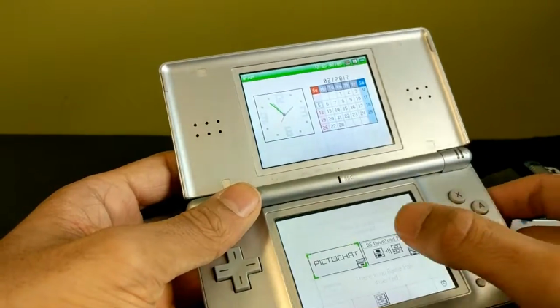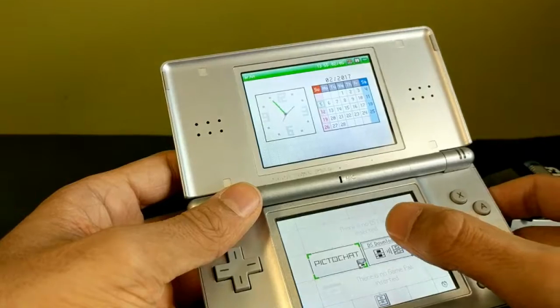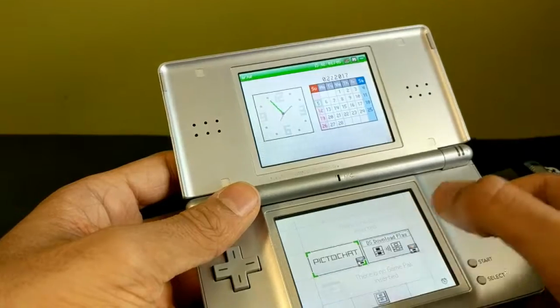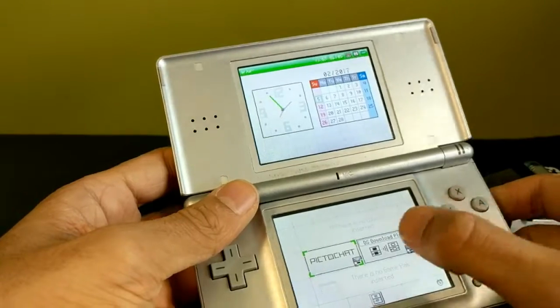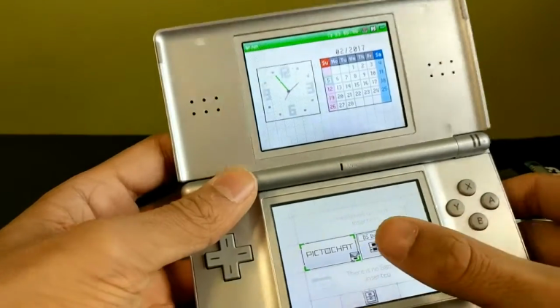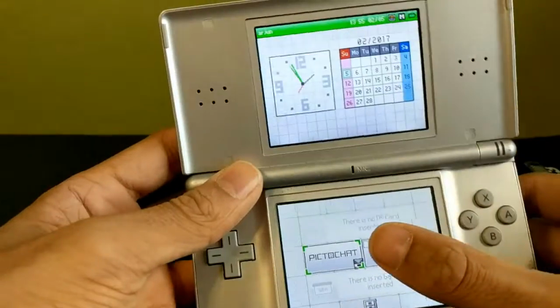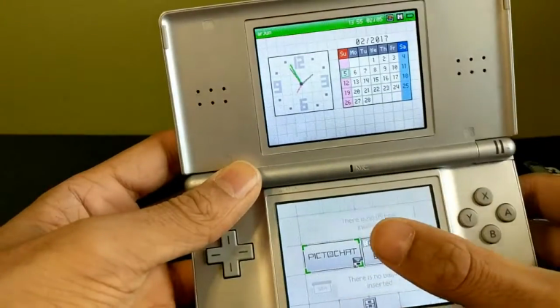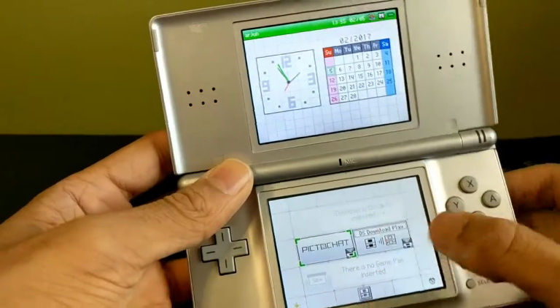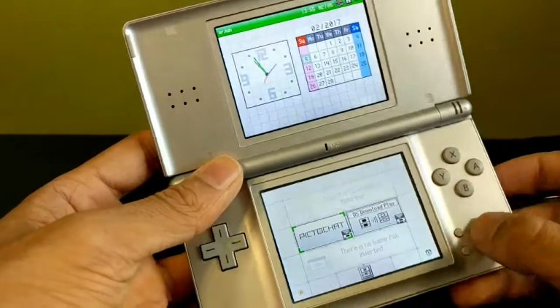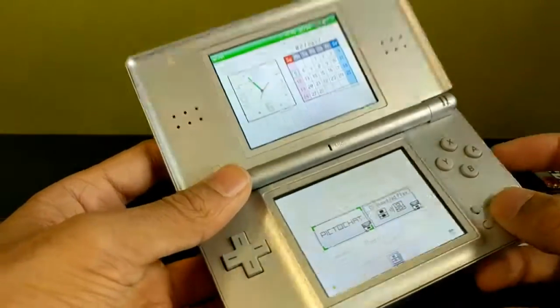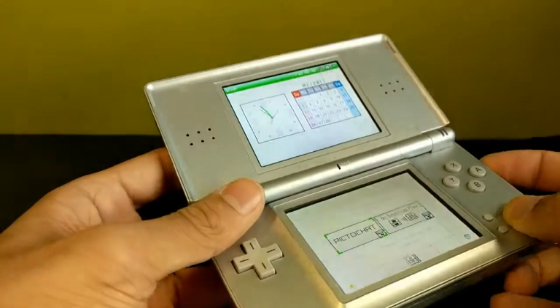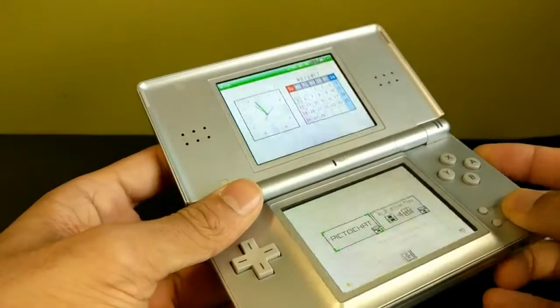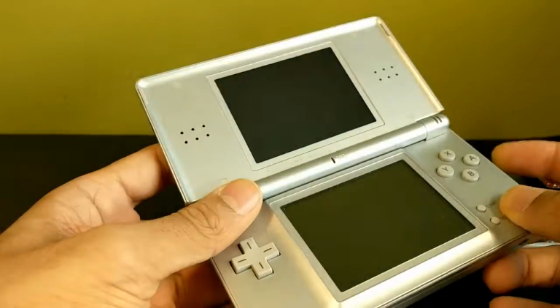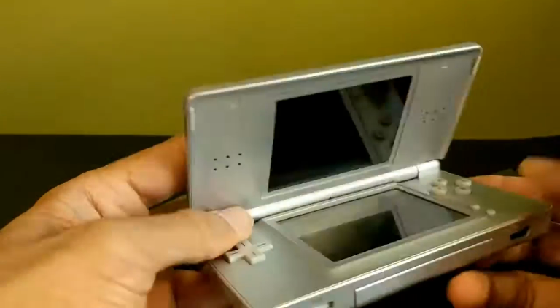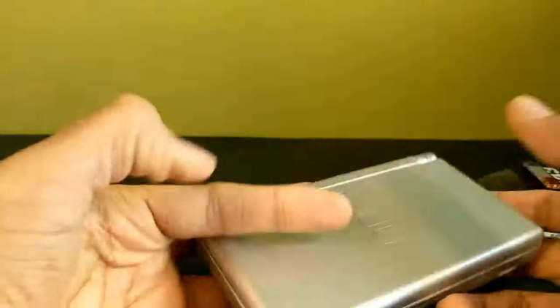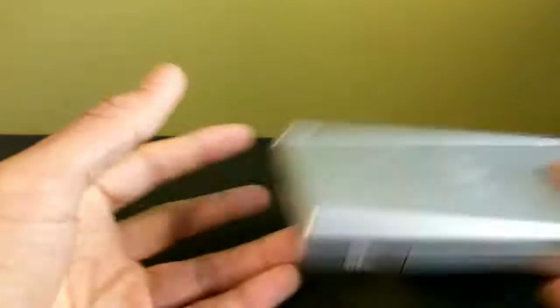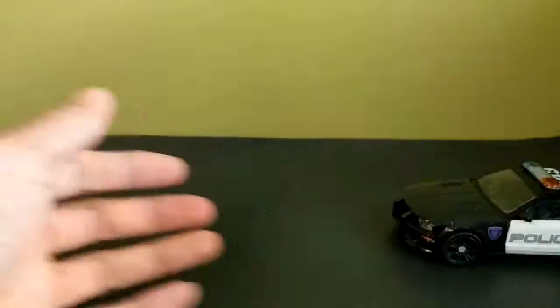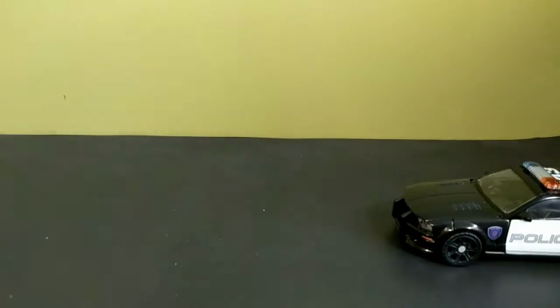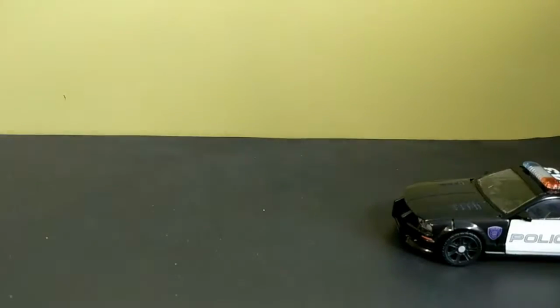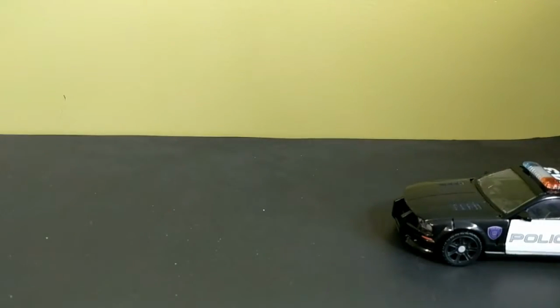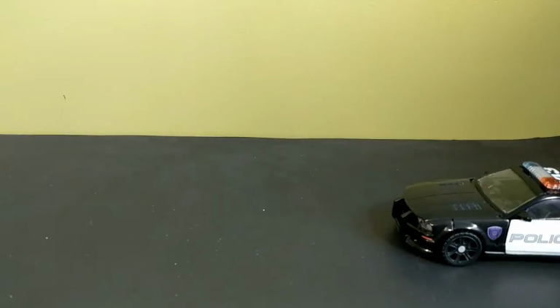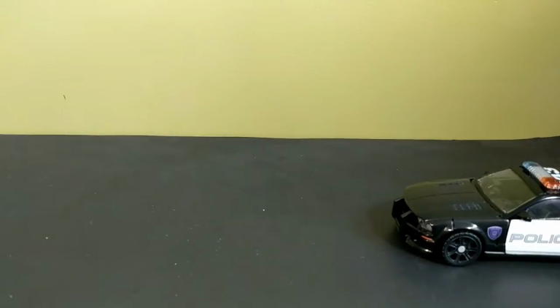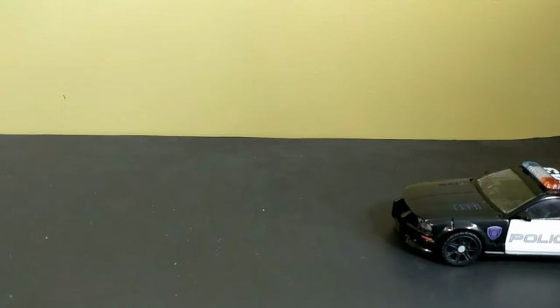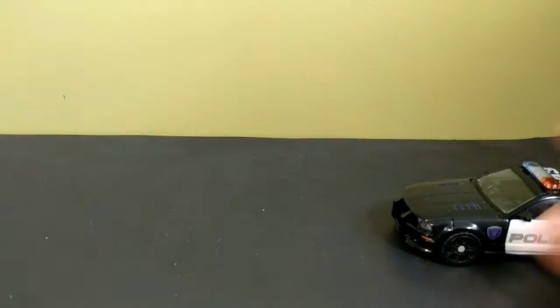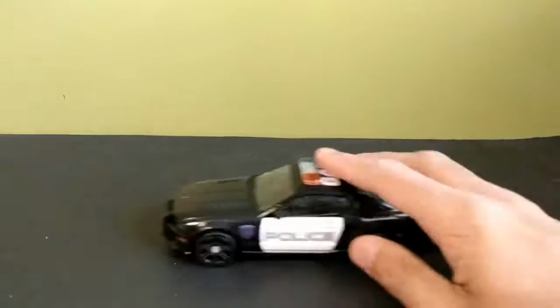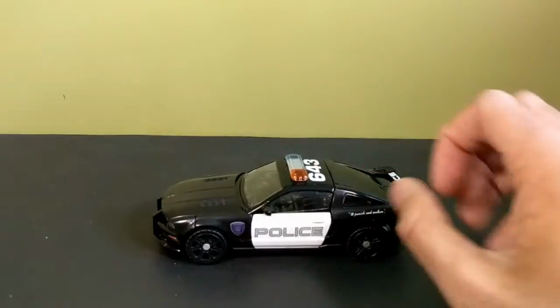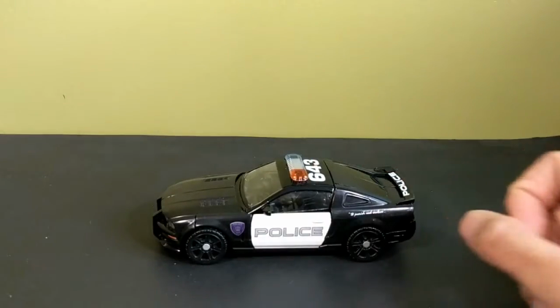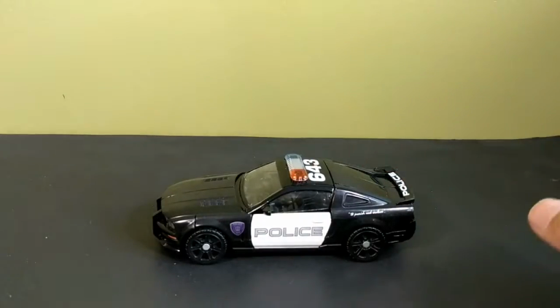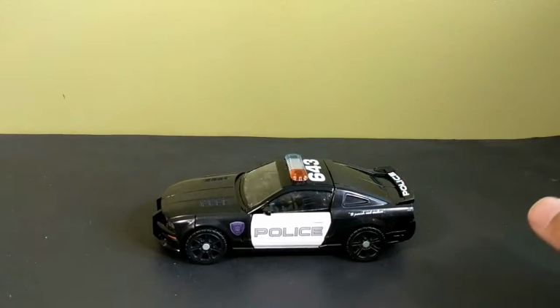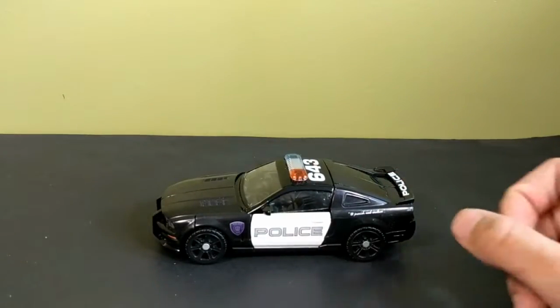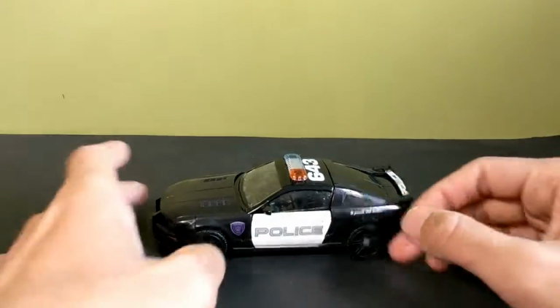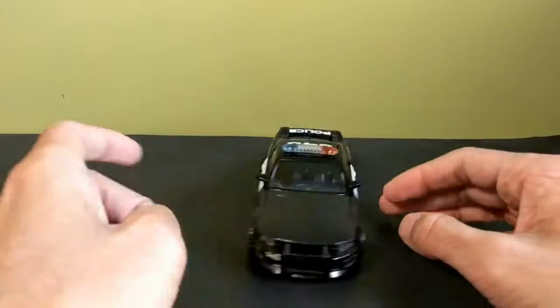Oh my god, who remembers Pictochat? Anyways, on to what I'm supposed to be doing, which is this guy.